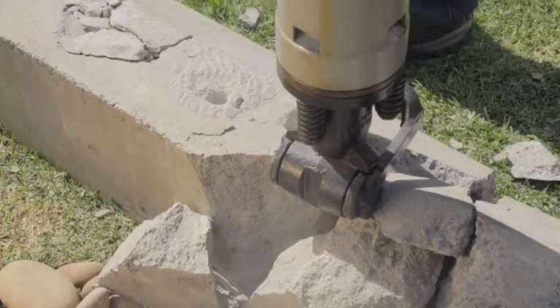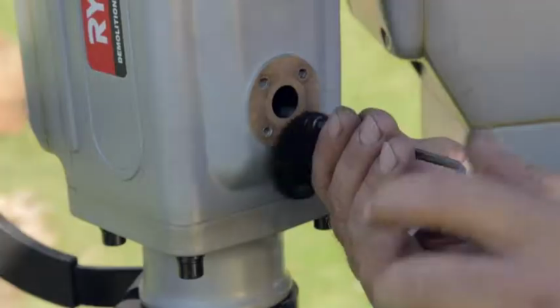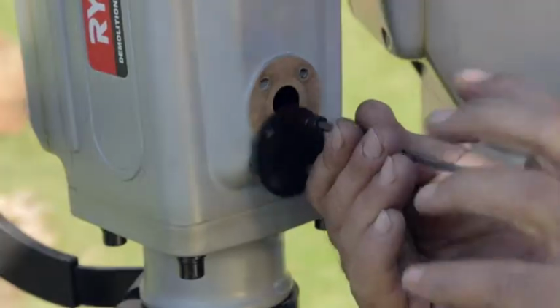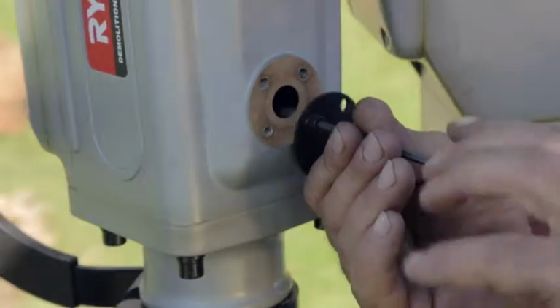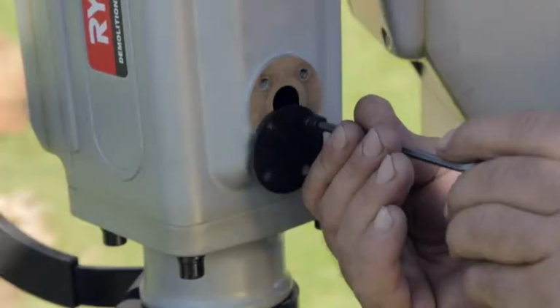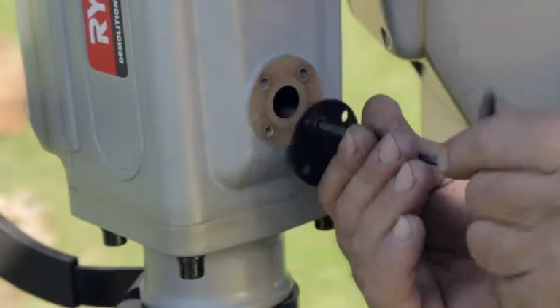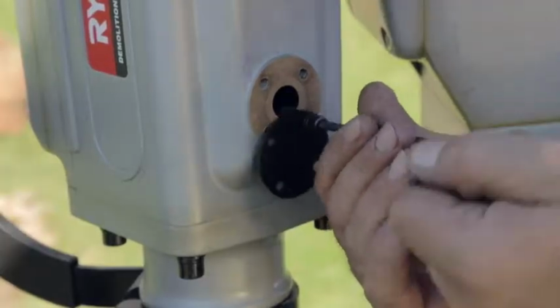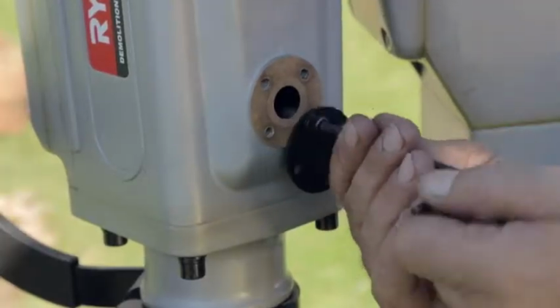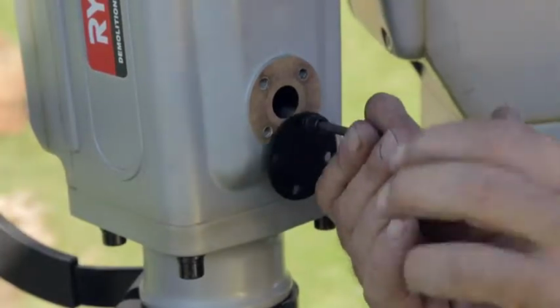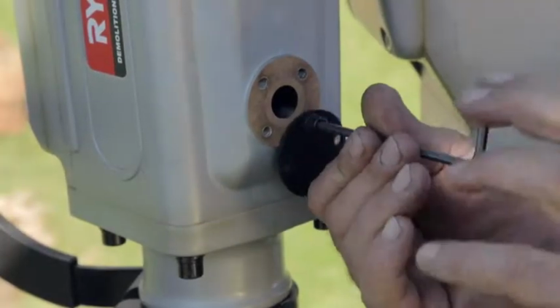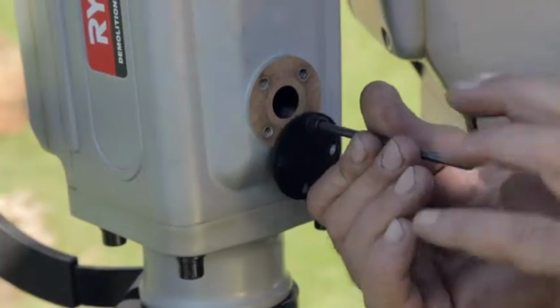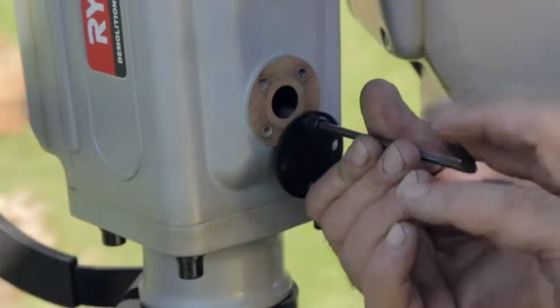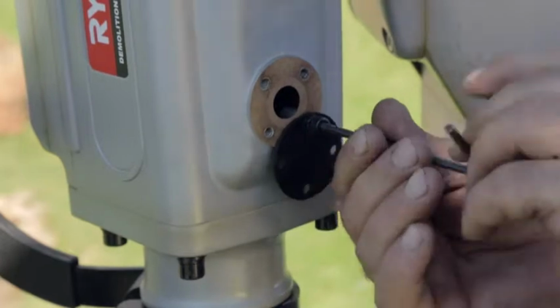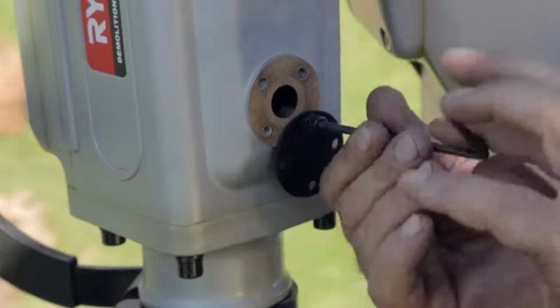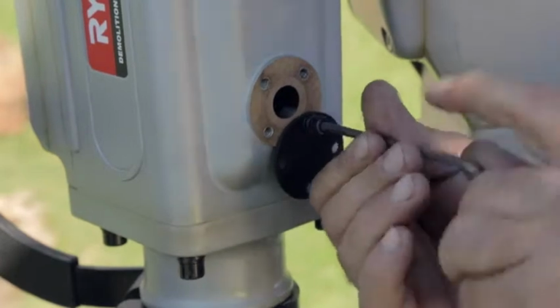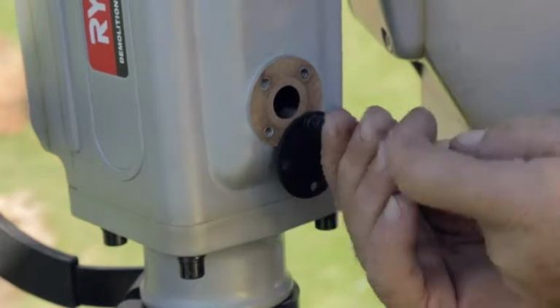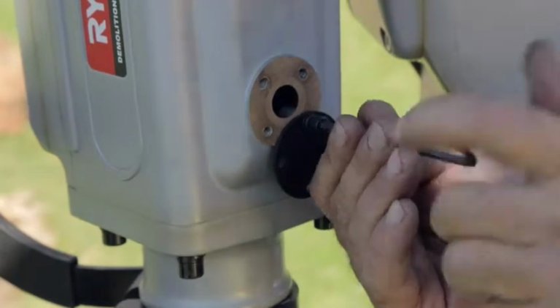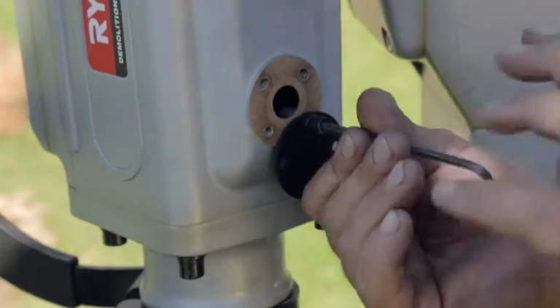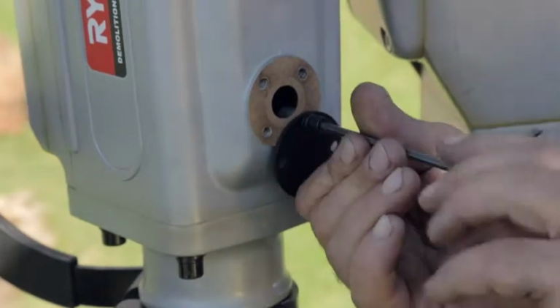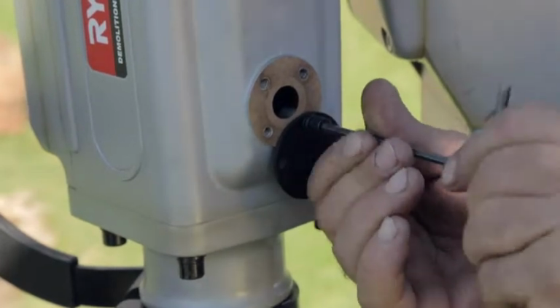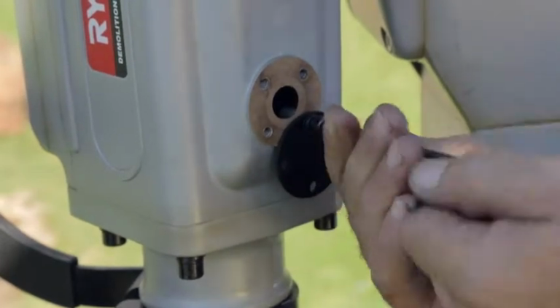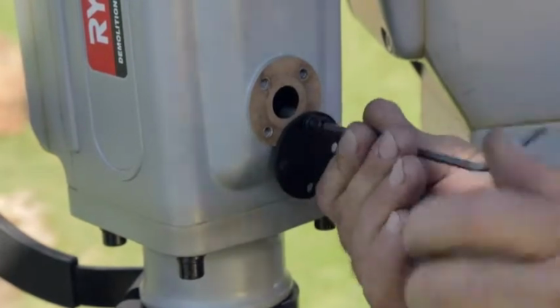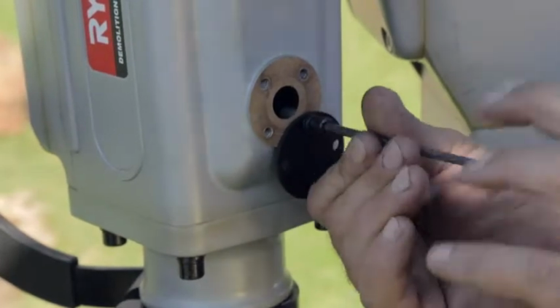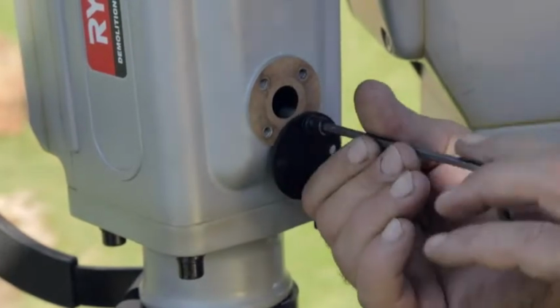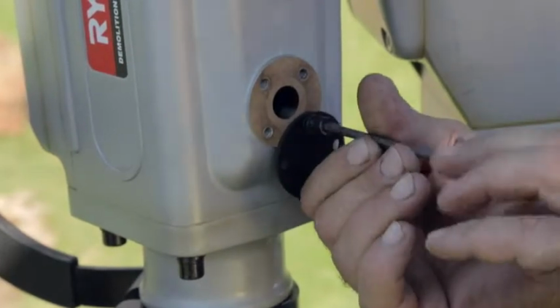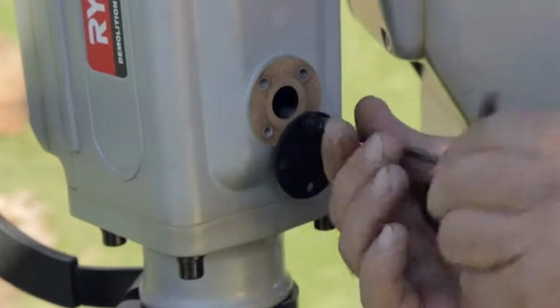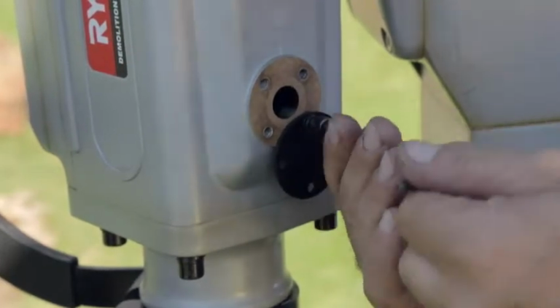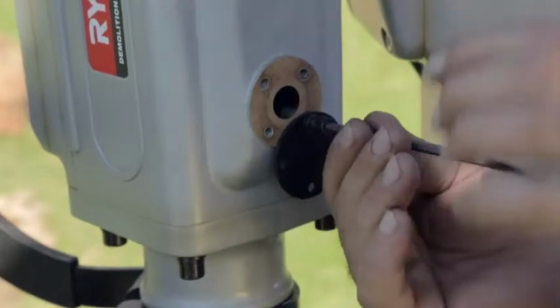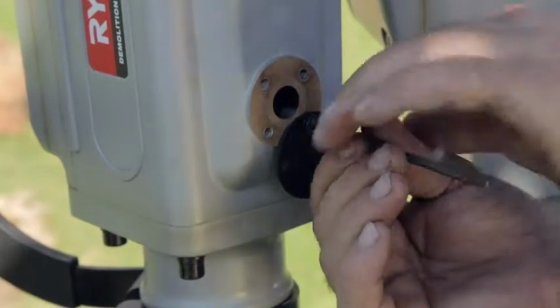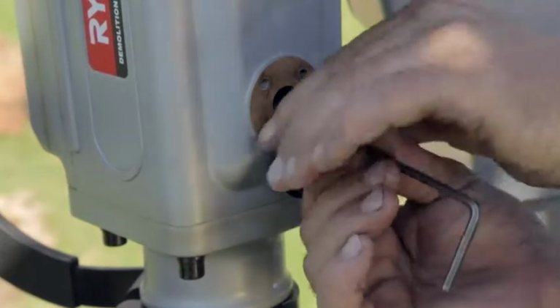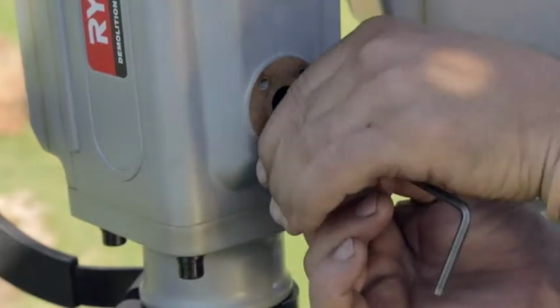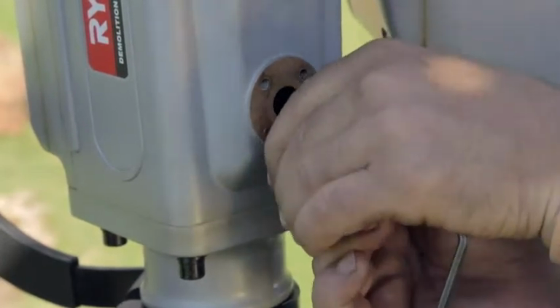Re-greasing Ryobi rotary hammers and breakers is a simple task, as you can see.